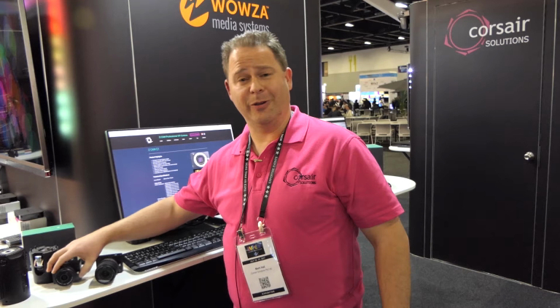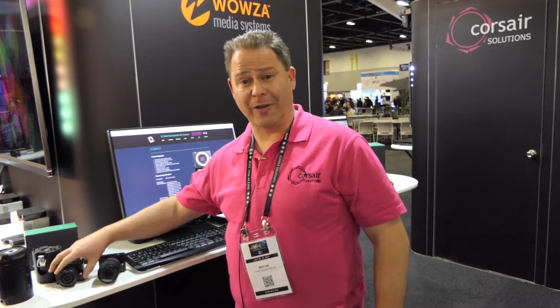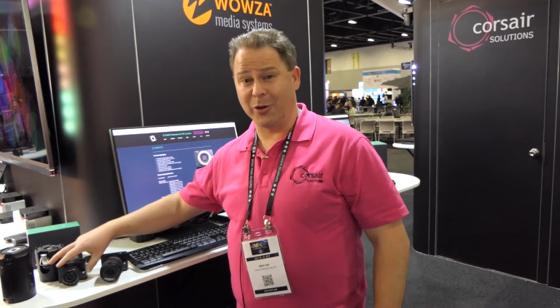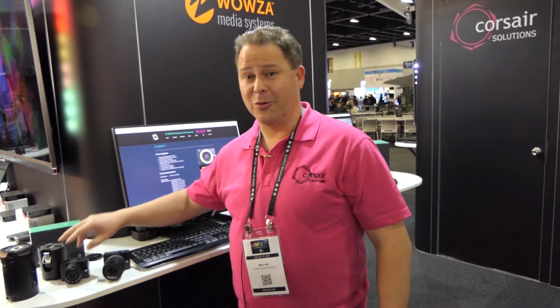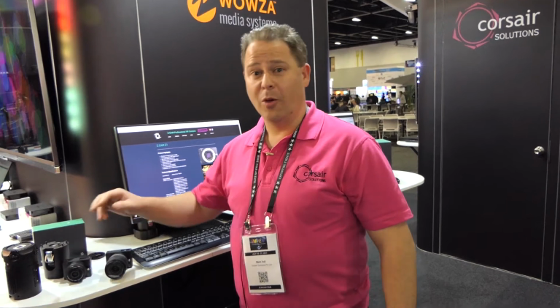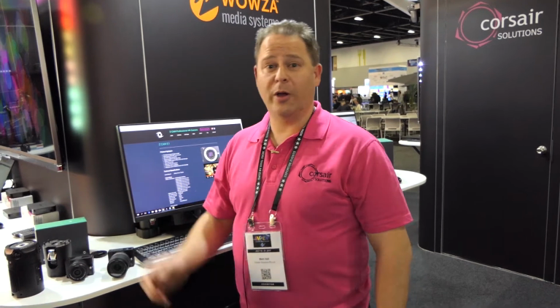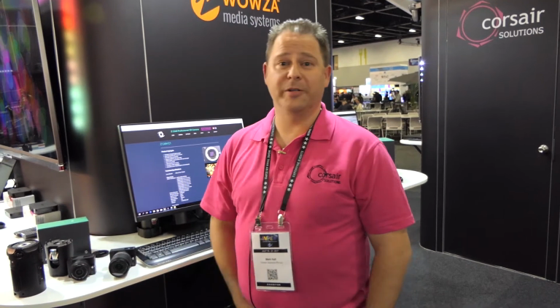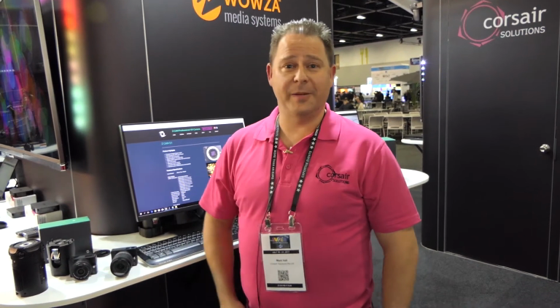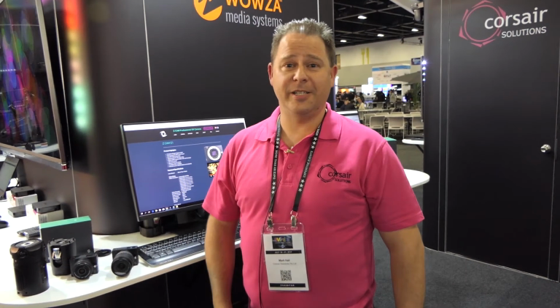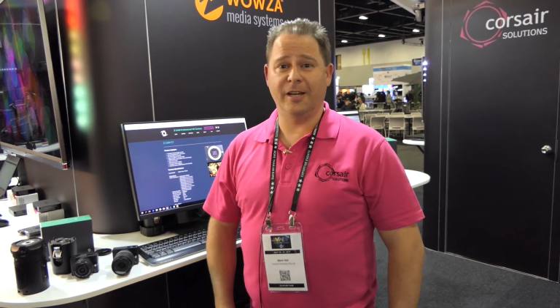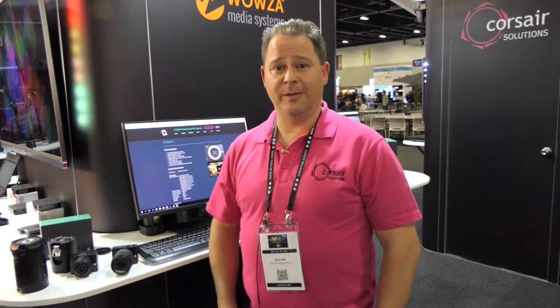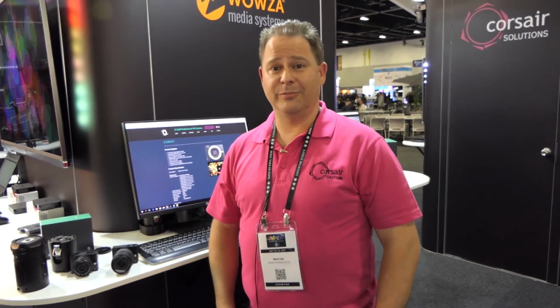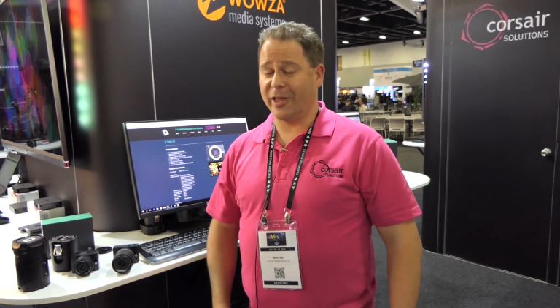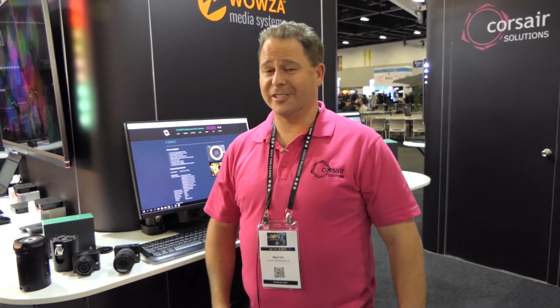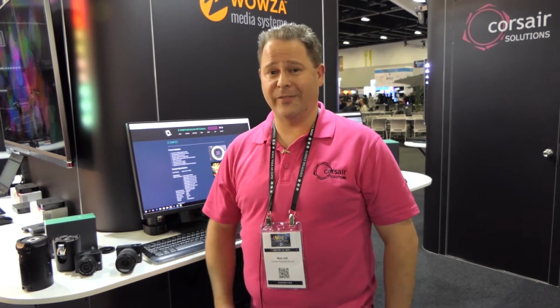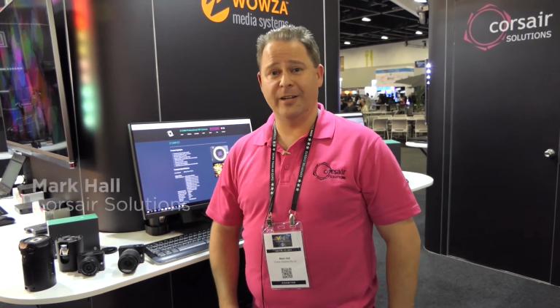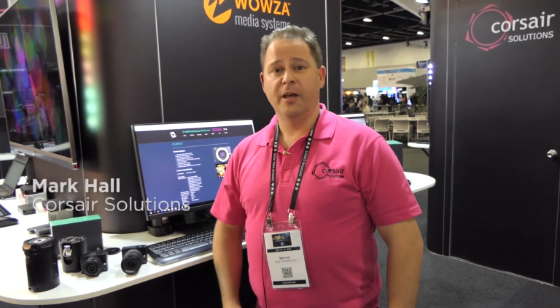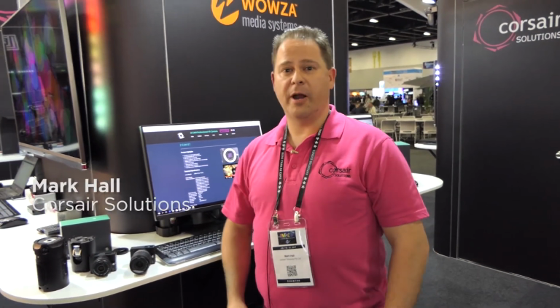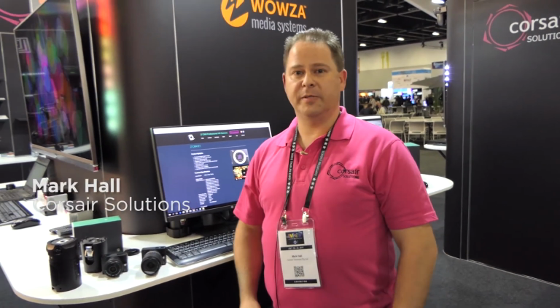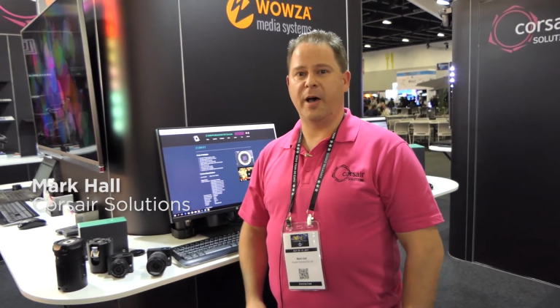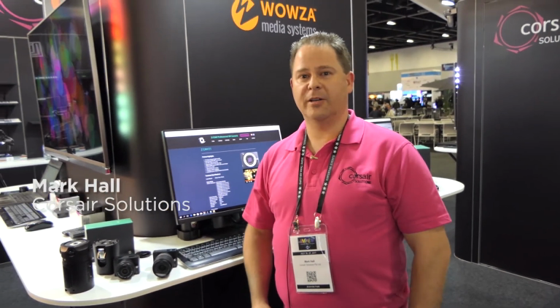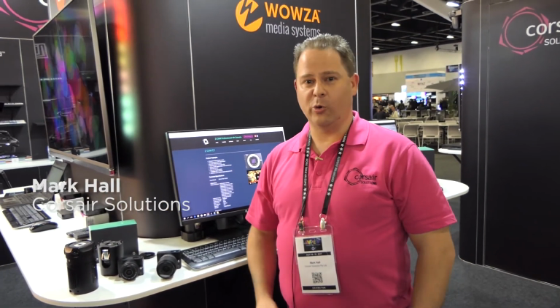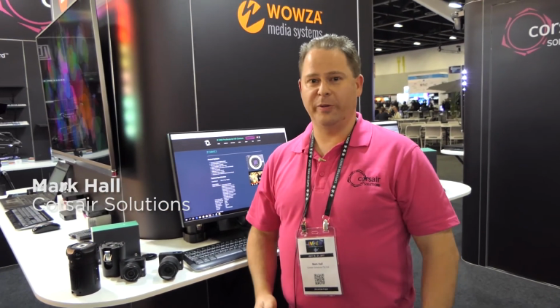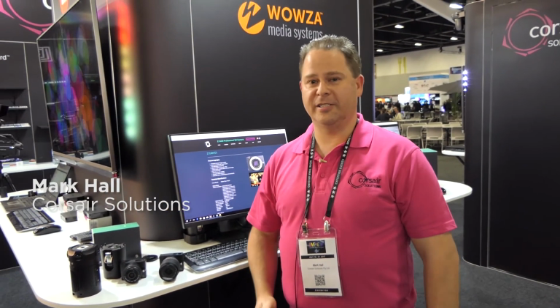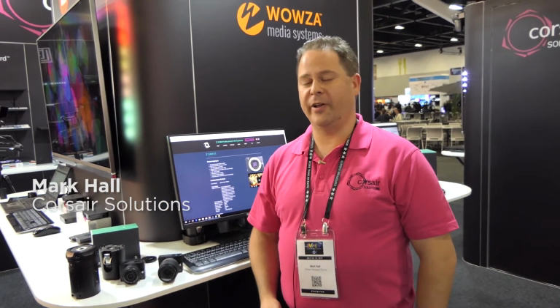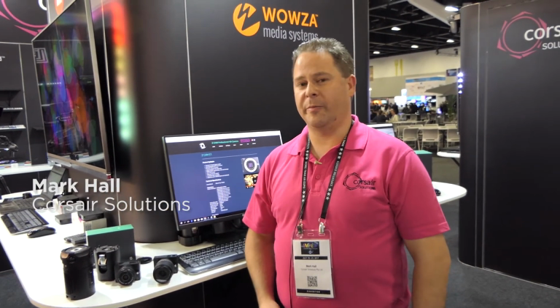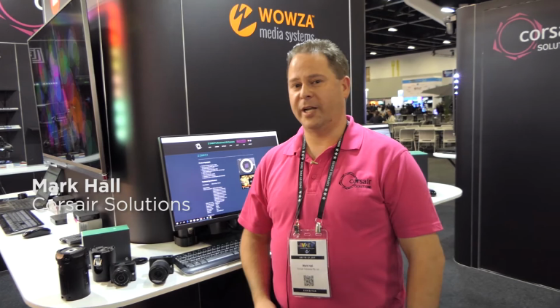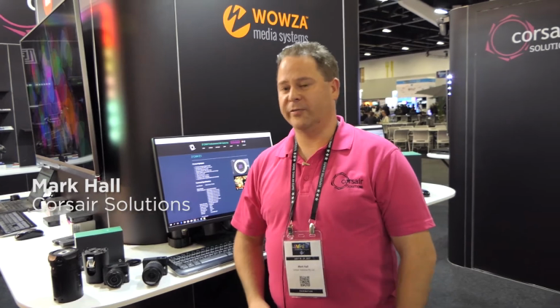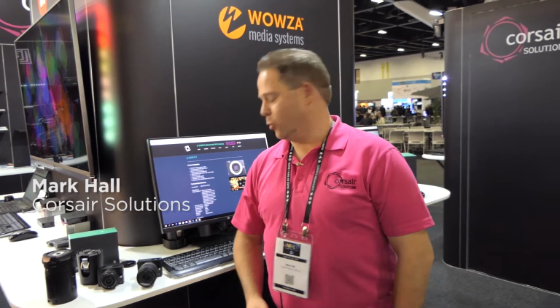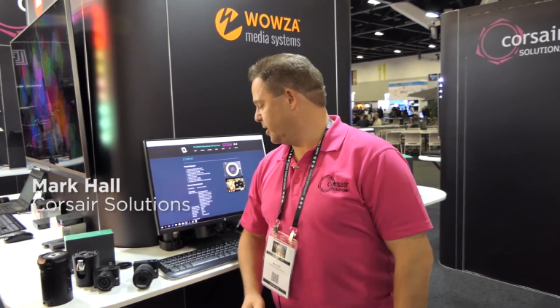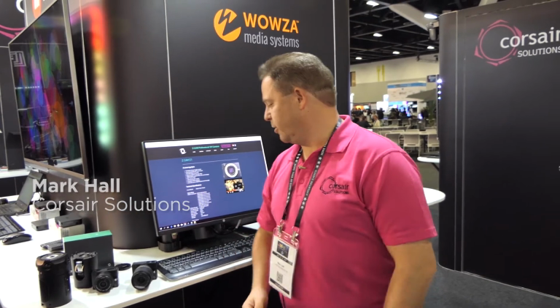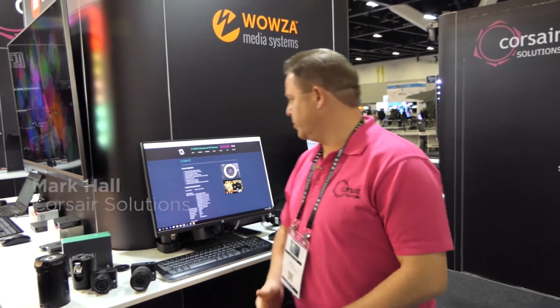Good afternoon. Welcome to SEMTI 2017. My name is Mark Hall, Business Development Manager for Corsair Solutions.